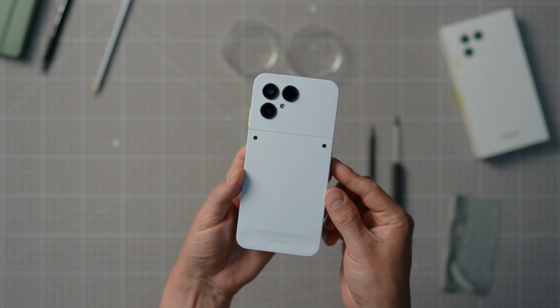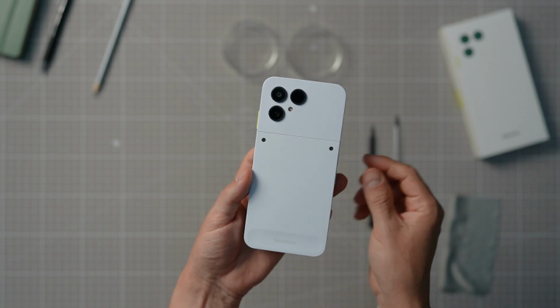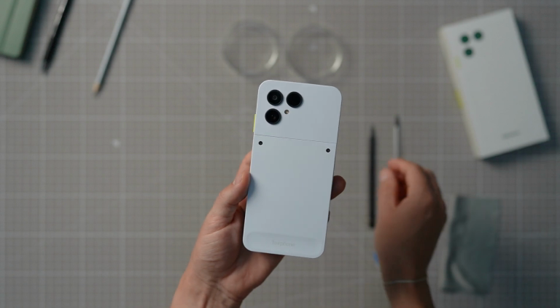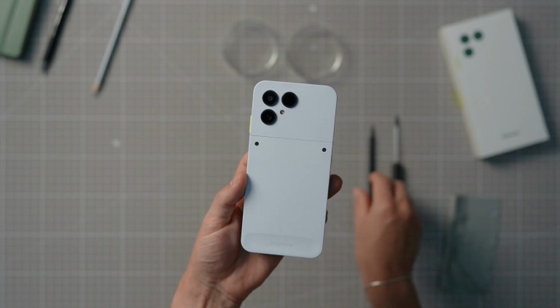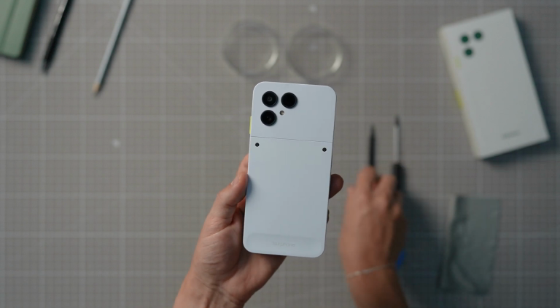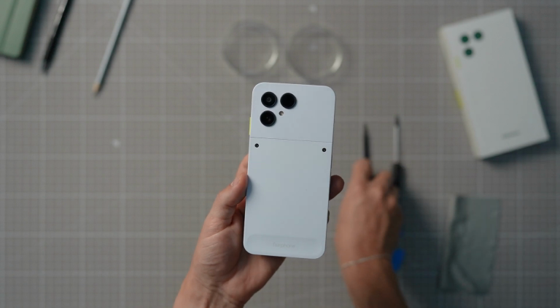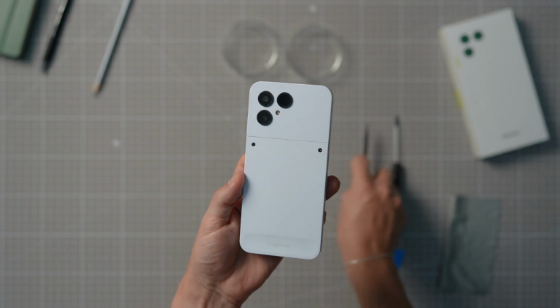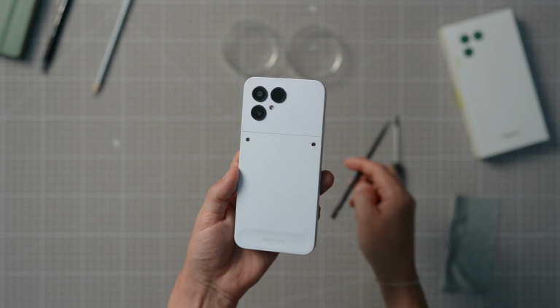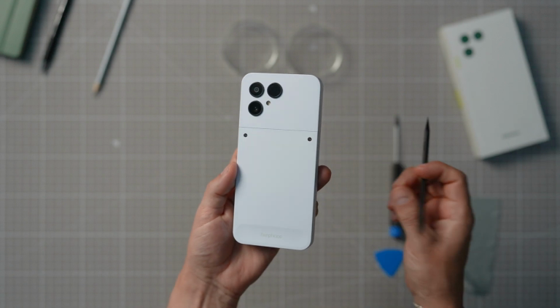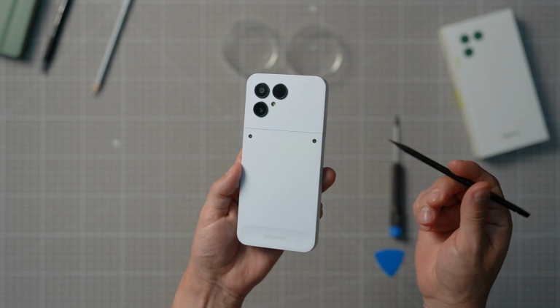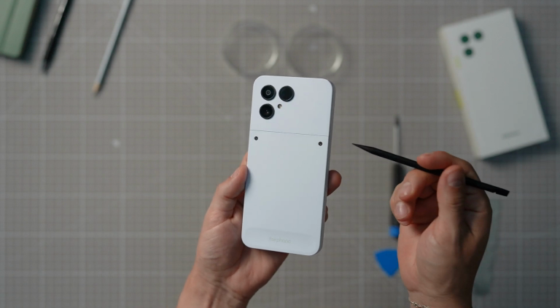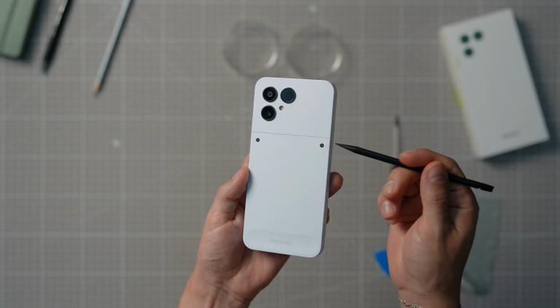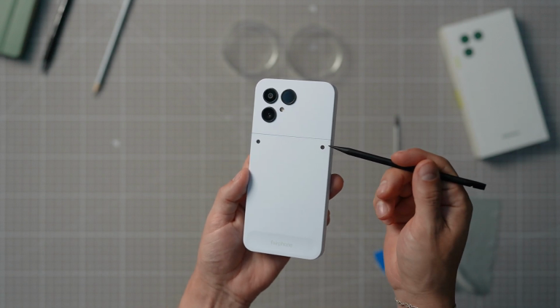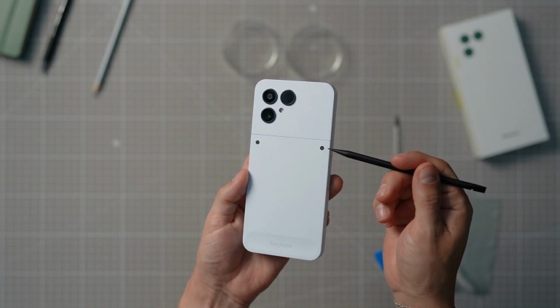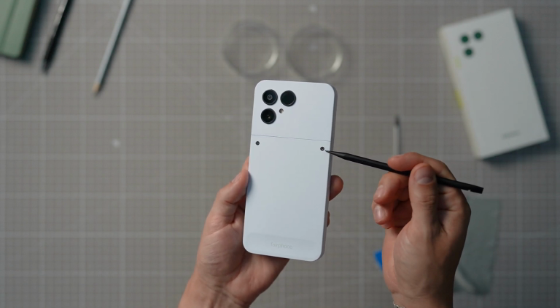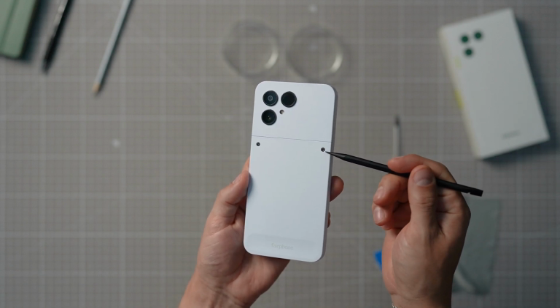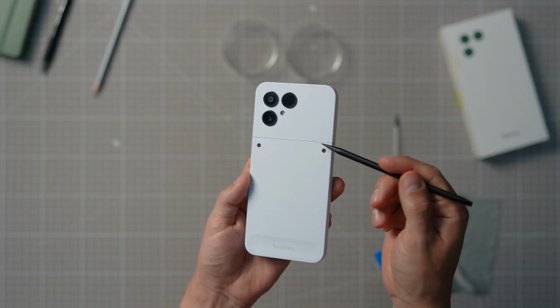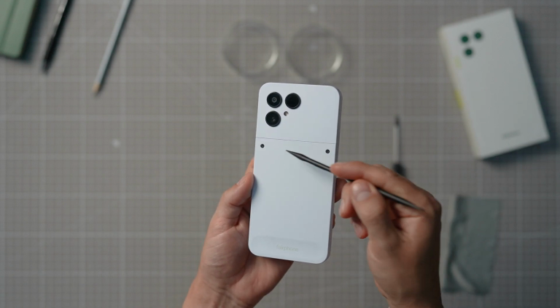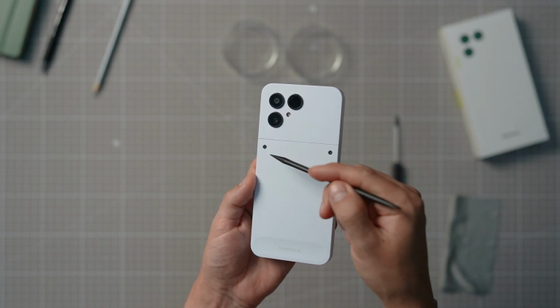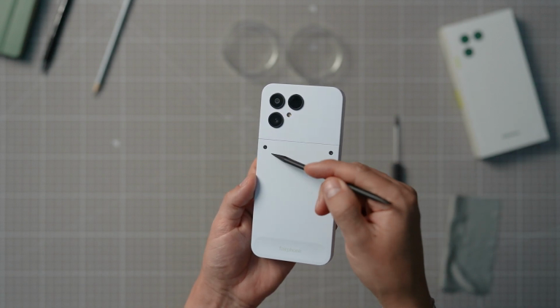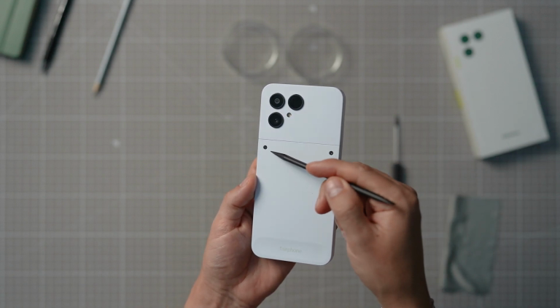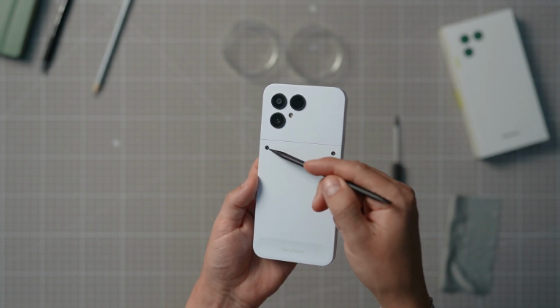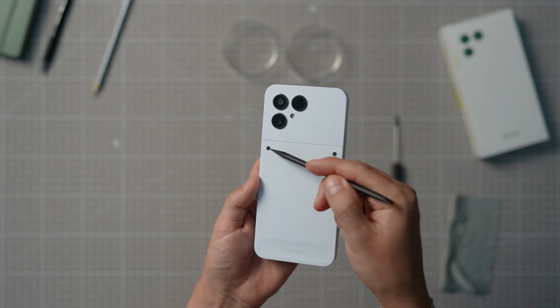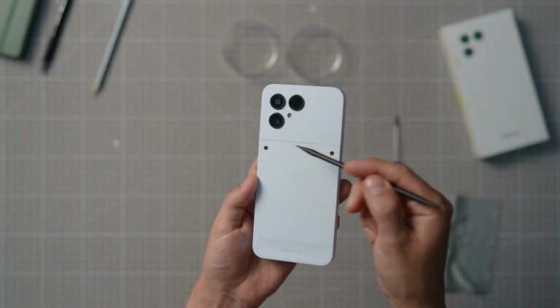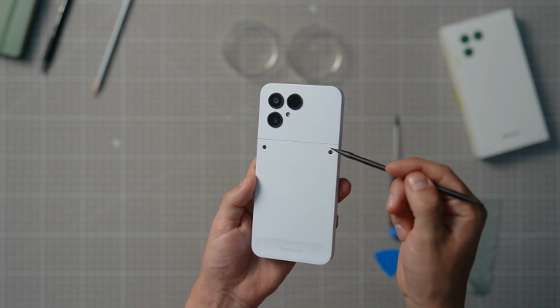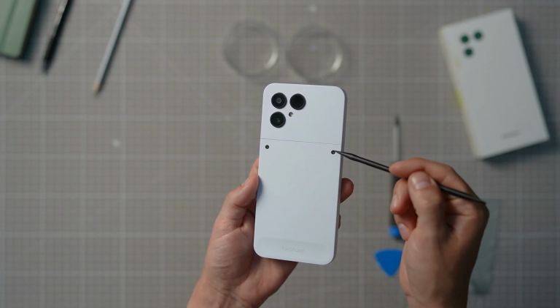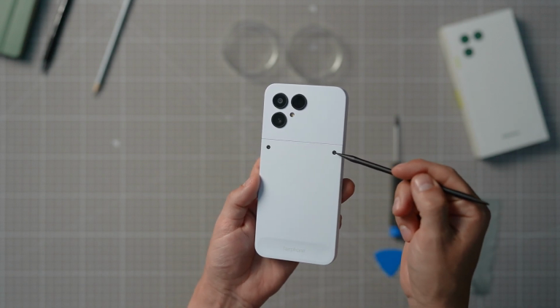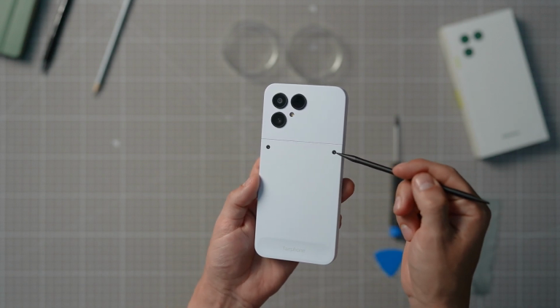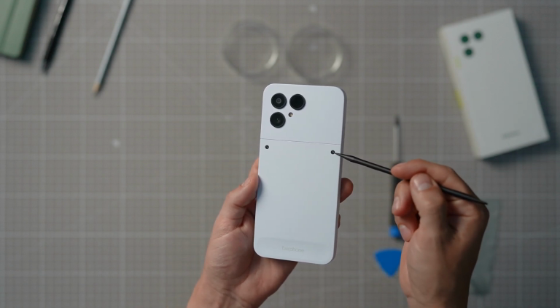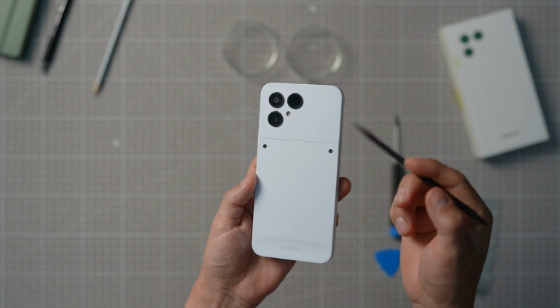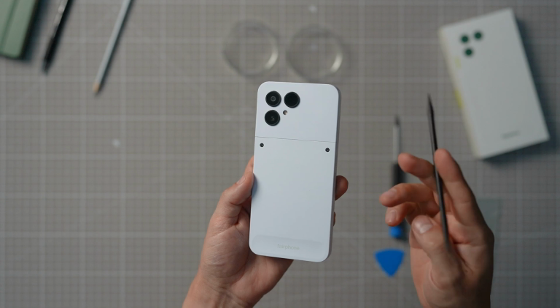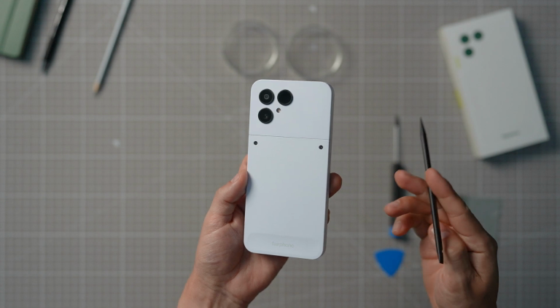Any replacement work on the Fairphone begins with taking the two screws on the top of the lower back cover off.